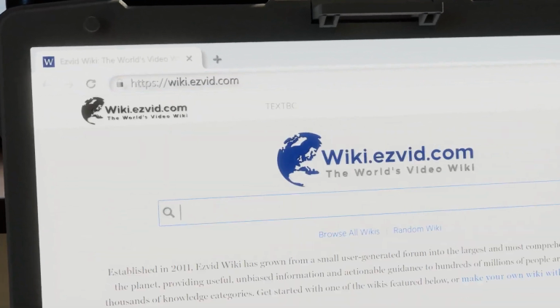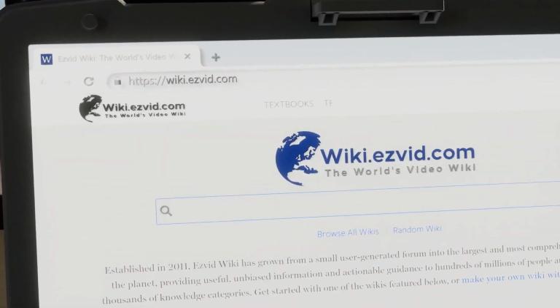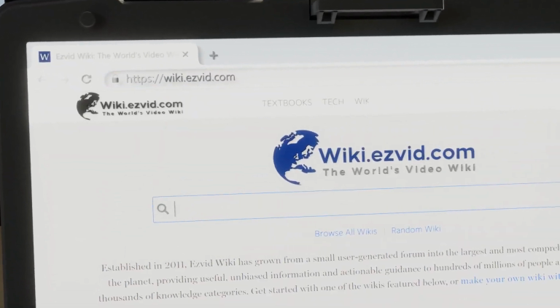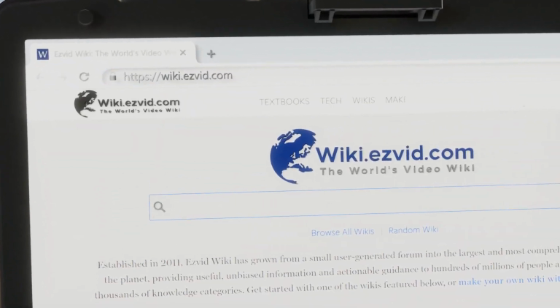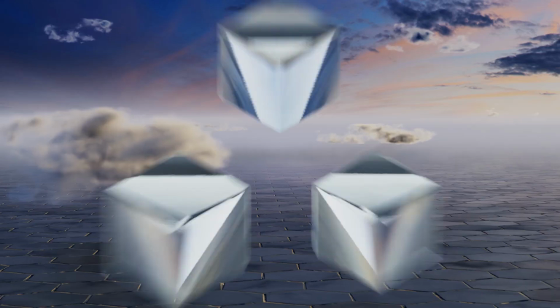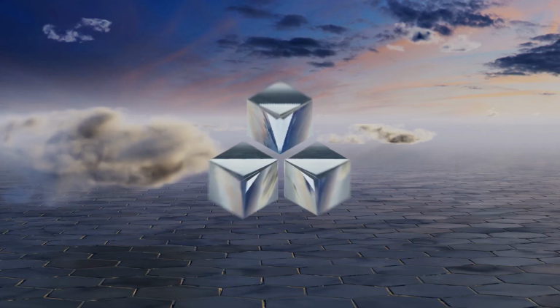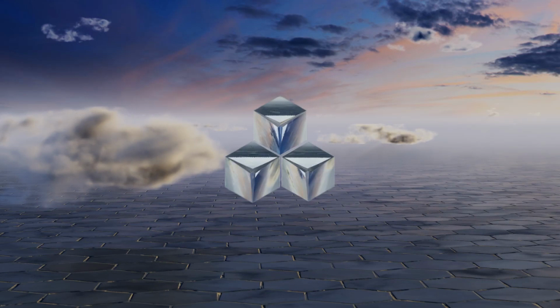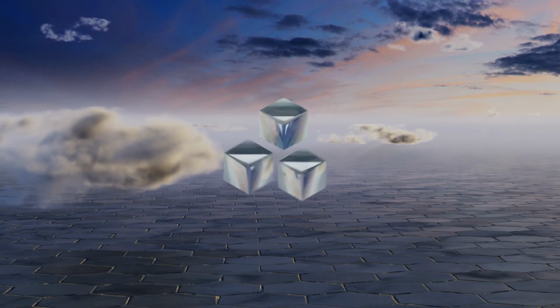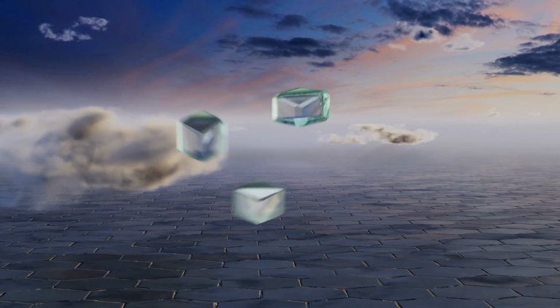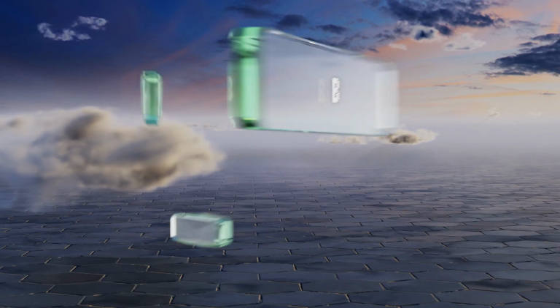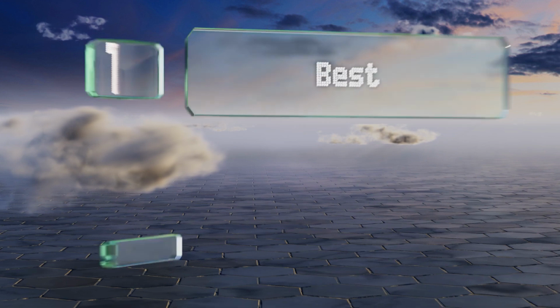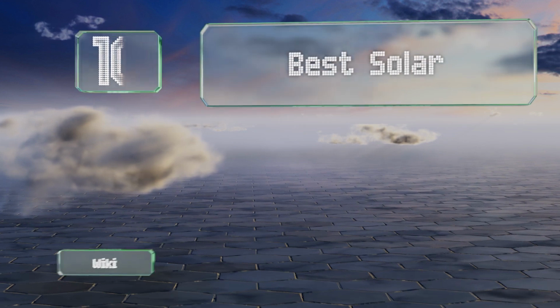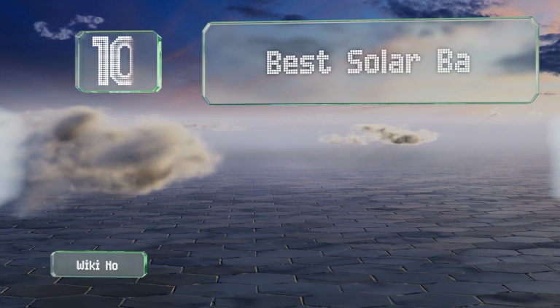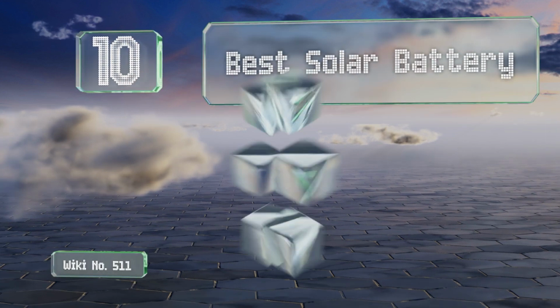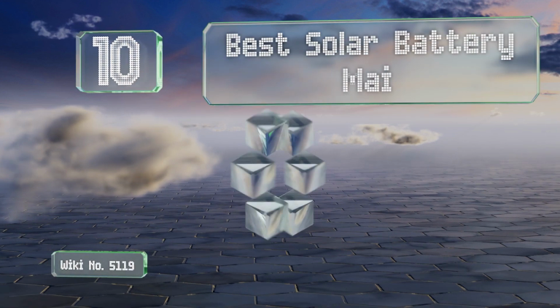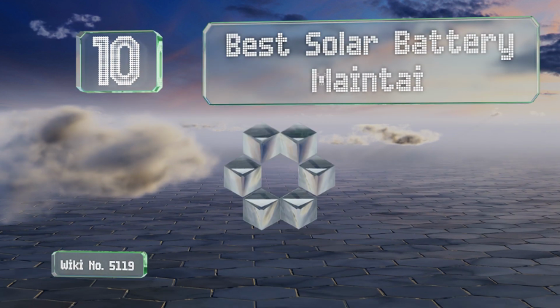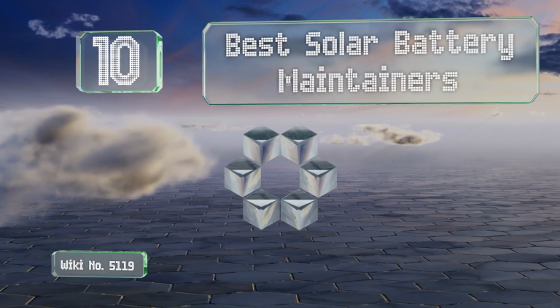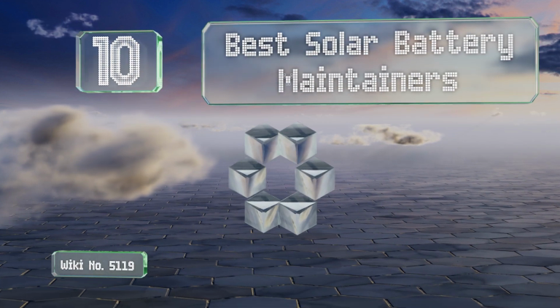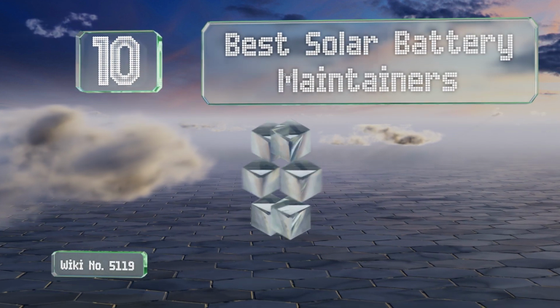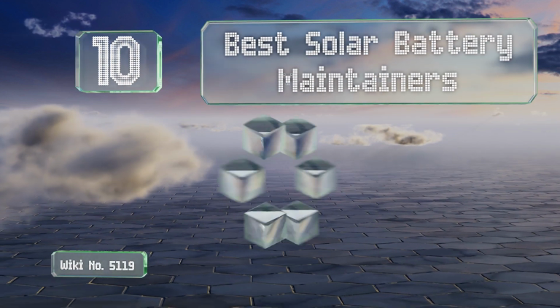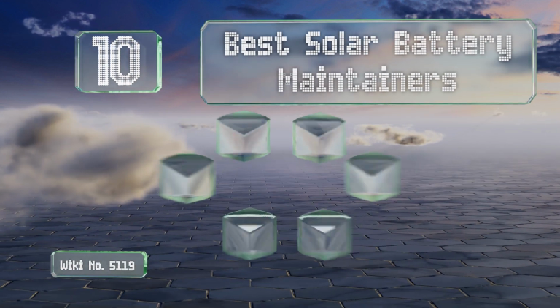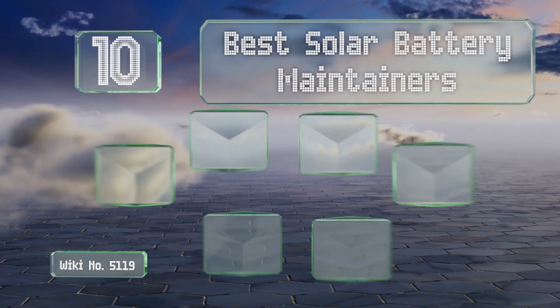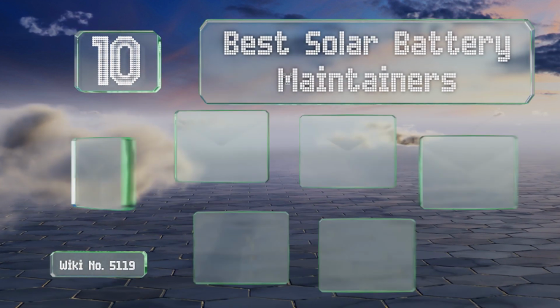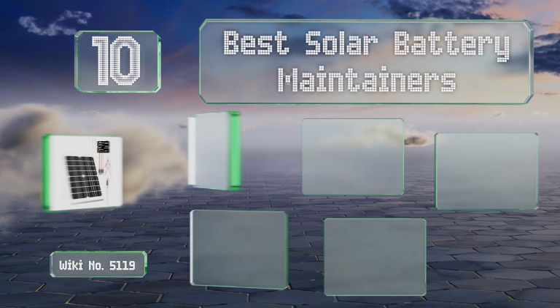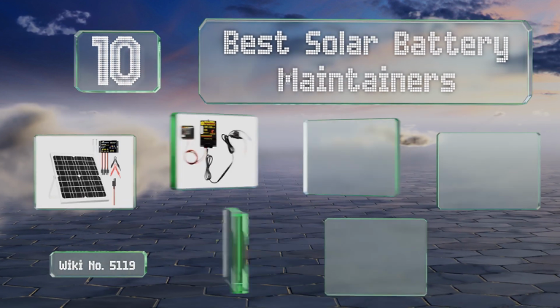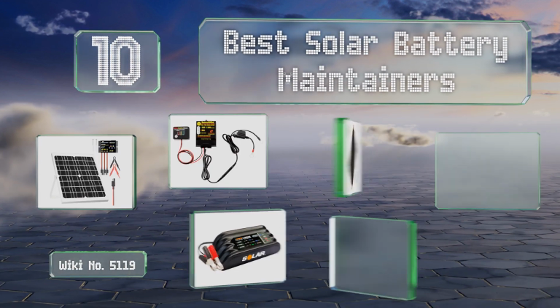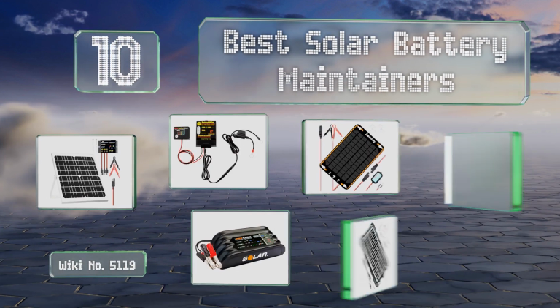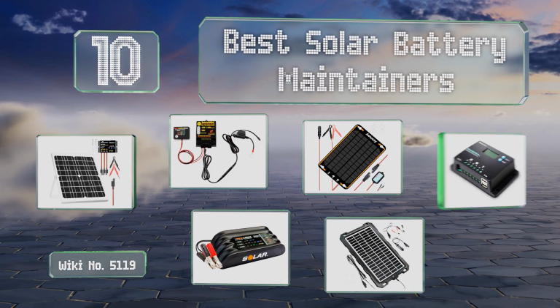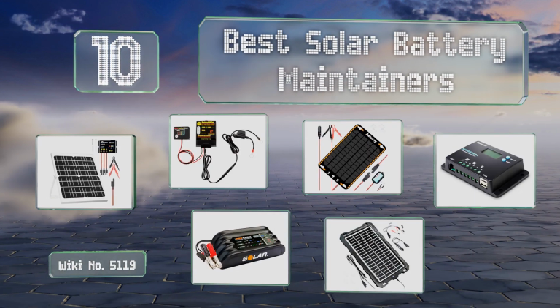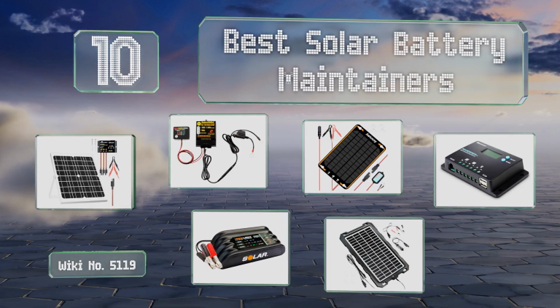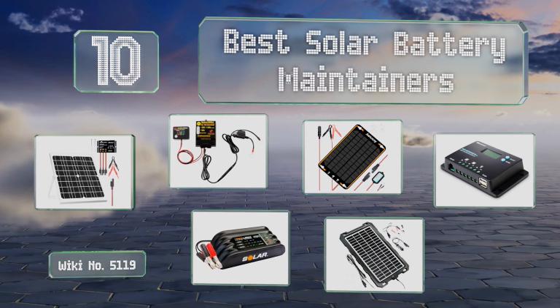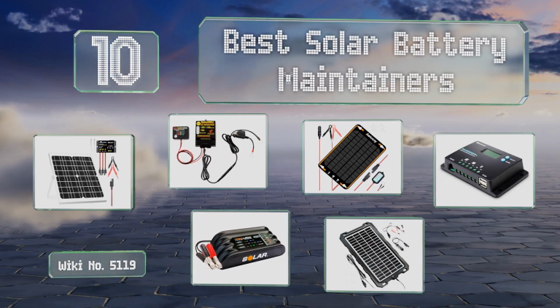EasyVid presents the 10 best solar battery maintainers. Let's get started with the list.